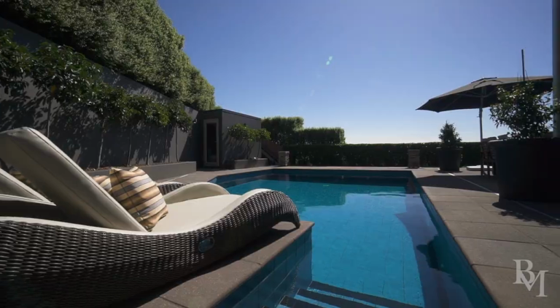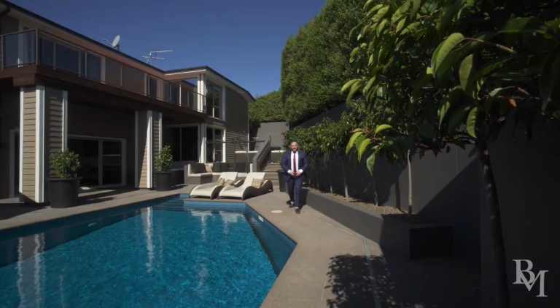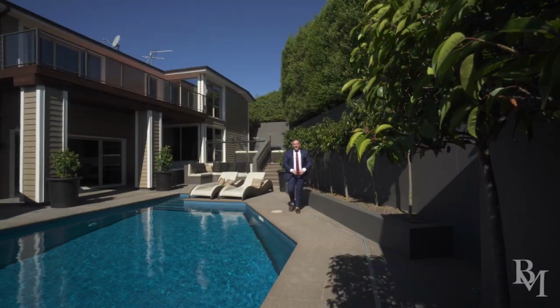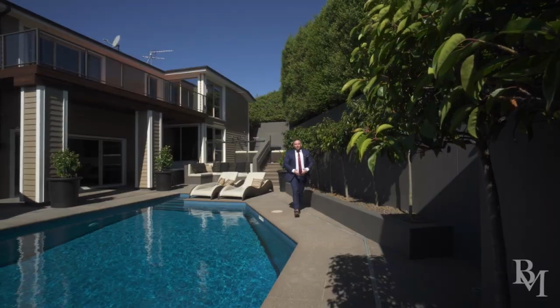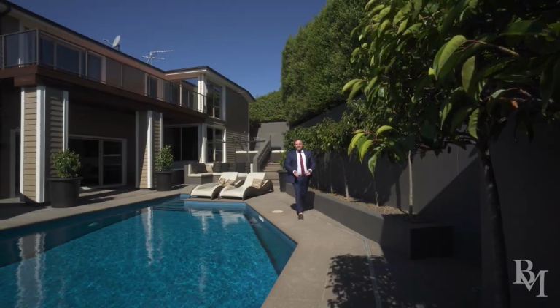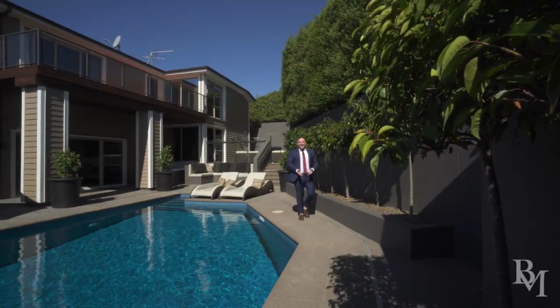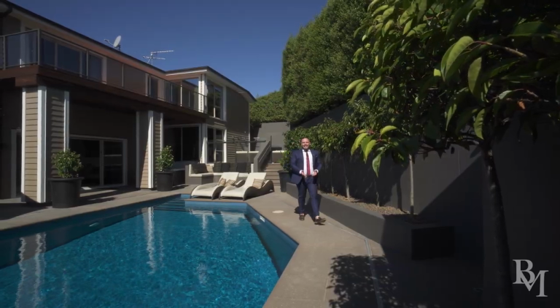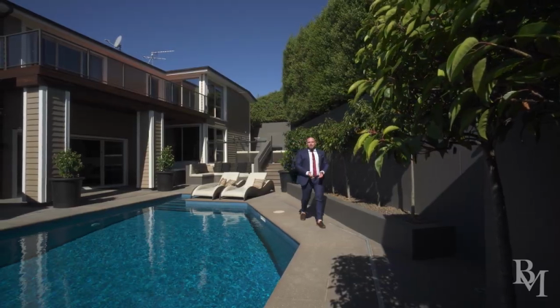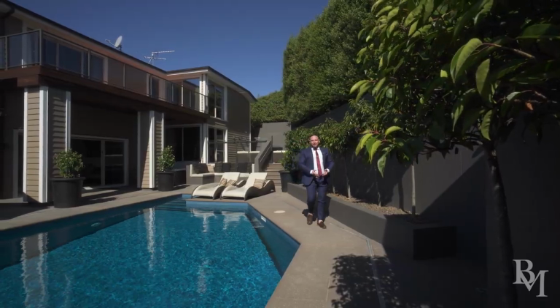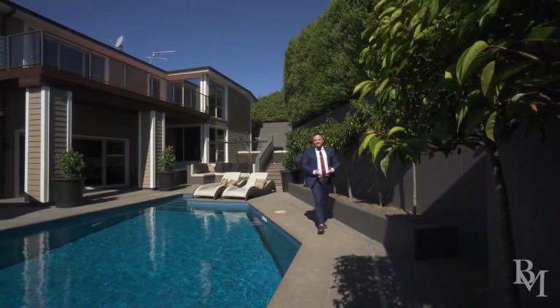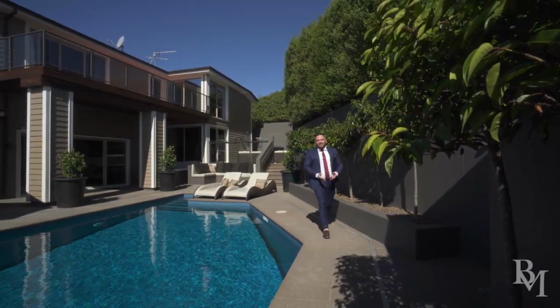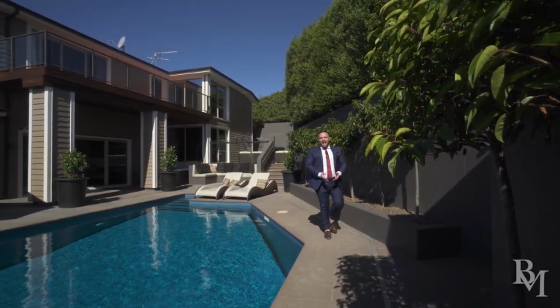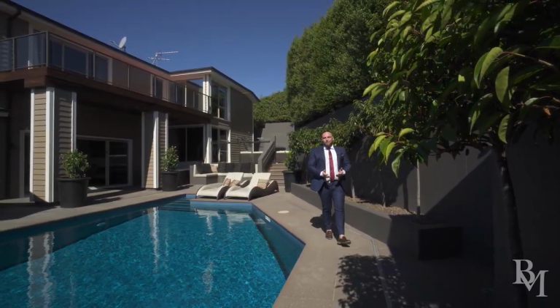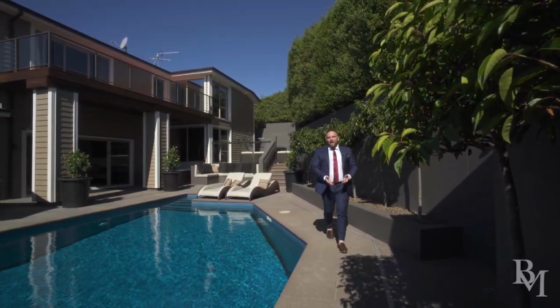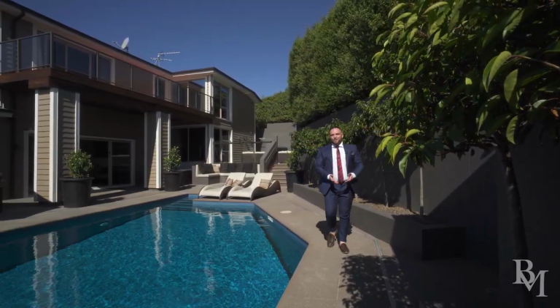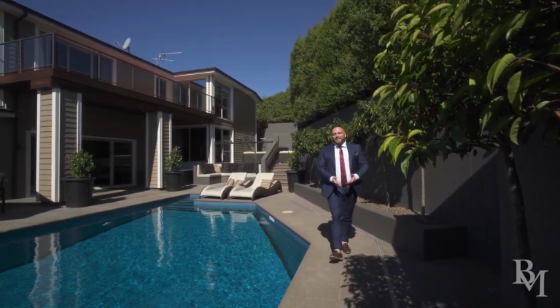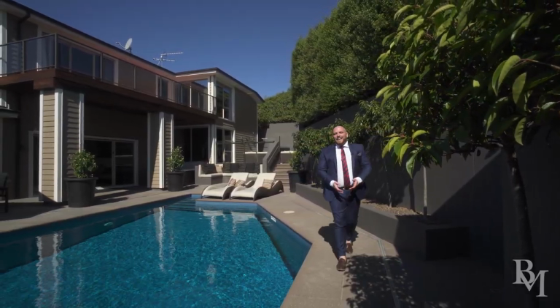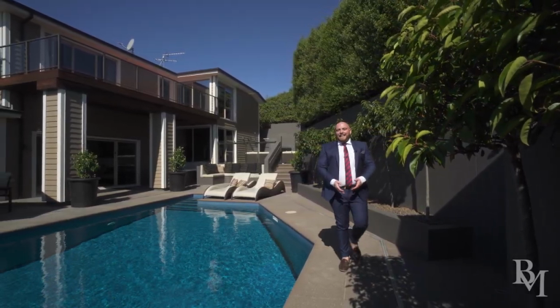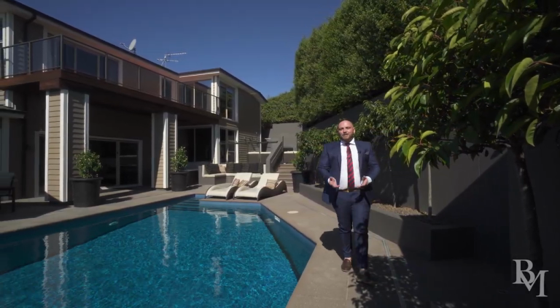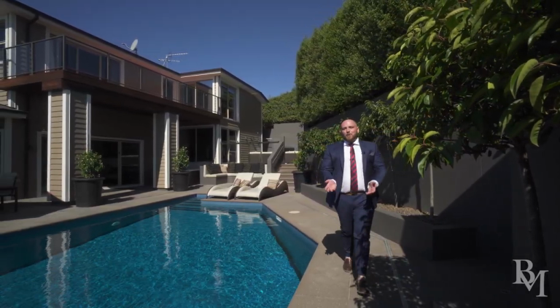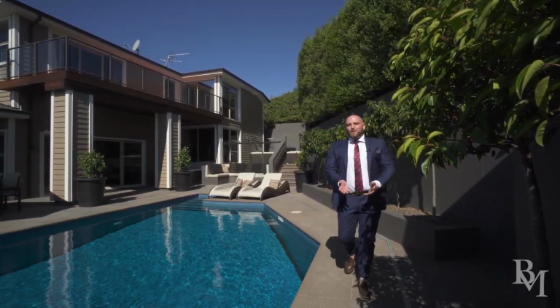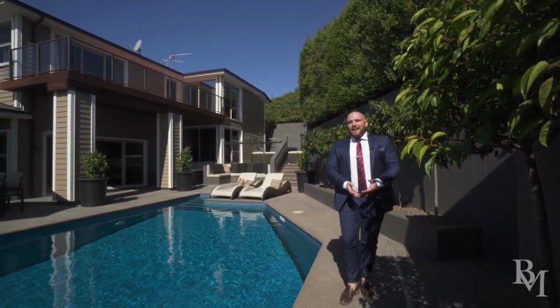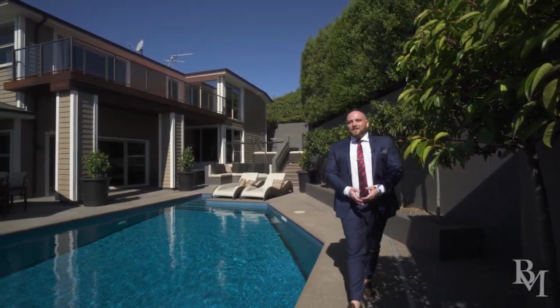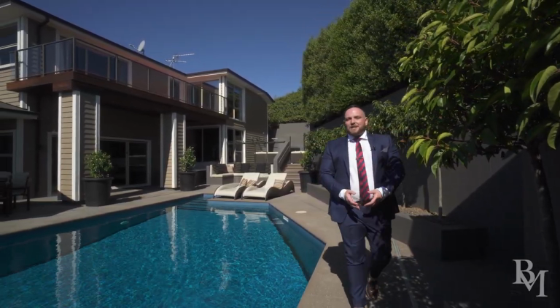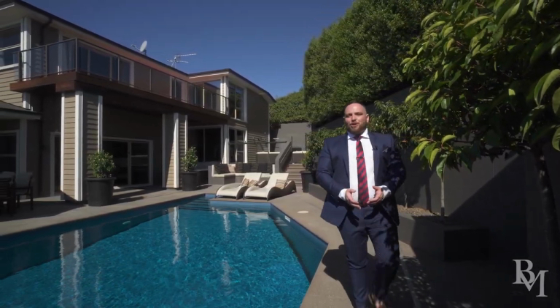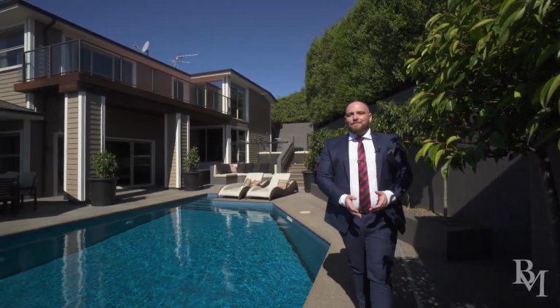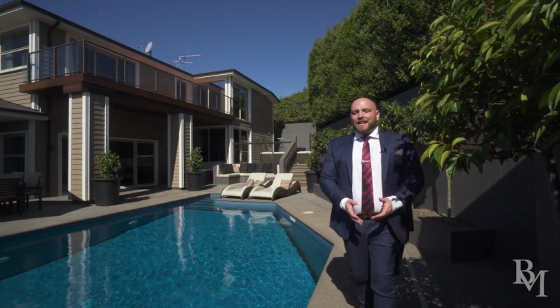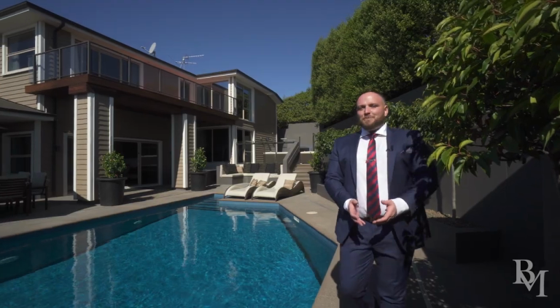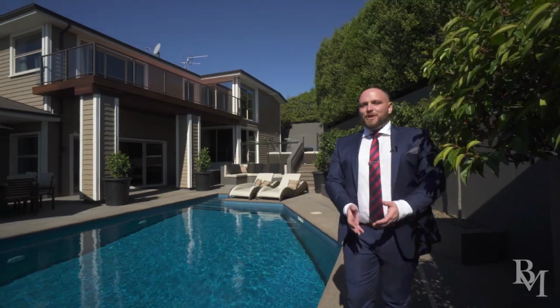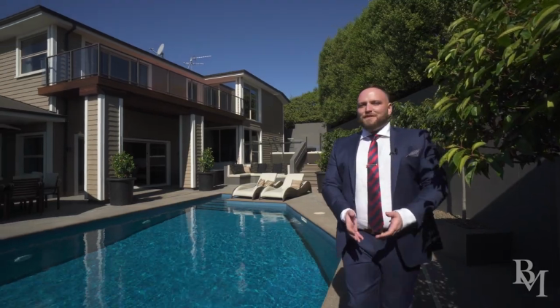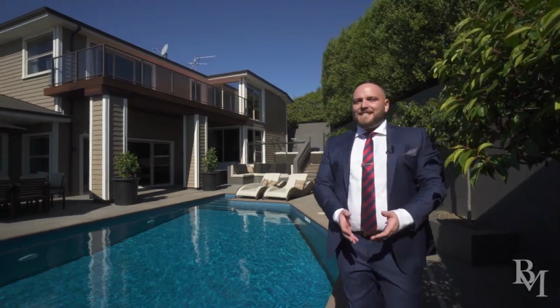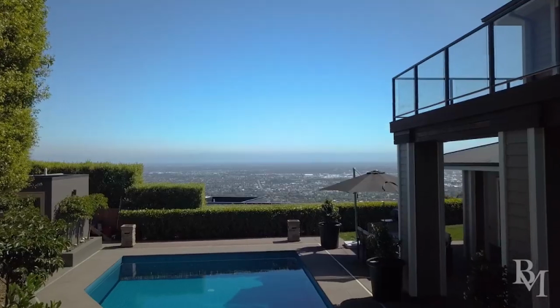The outdoor entertaining capabilities here are unrivalled. Lounge poolside with the supreme vantage point of the city.